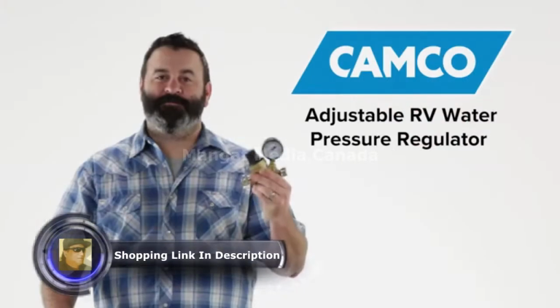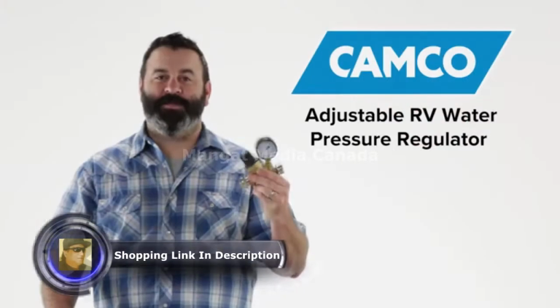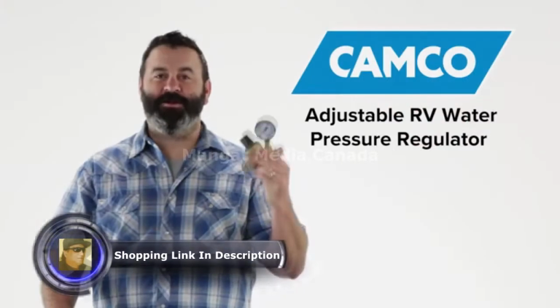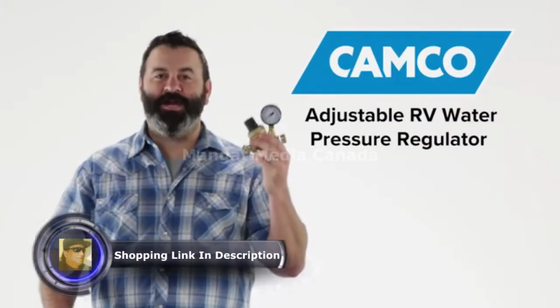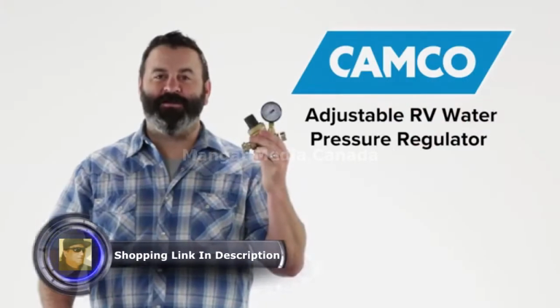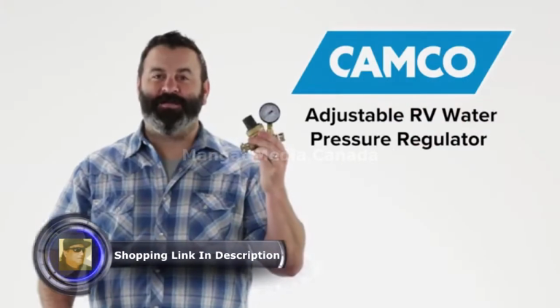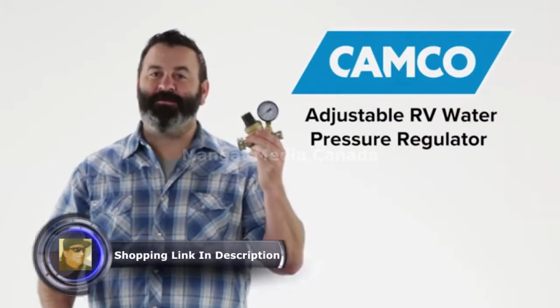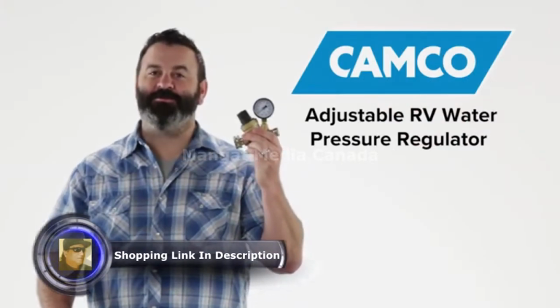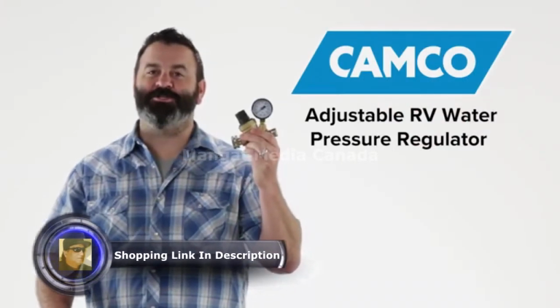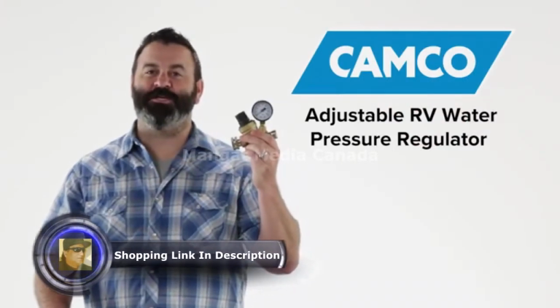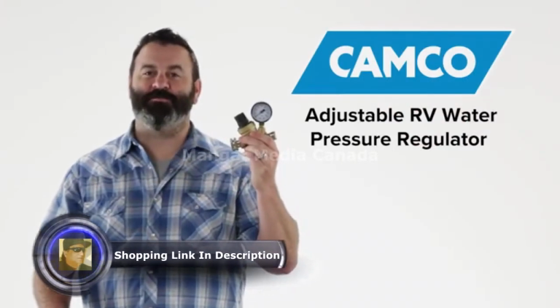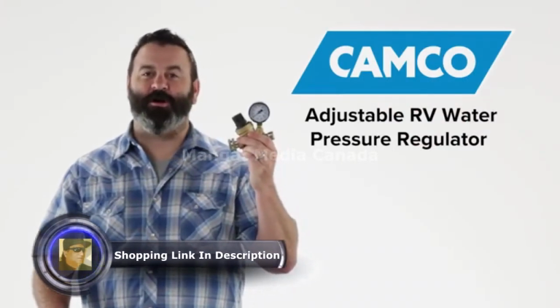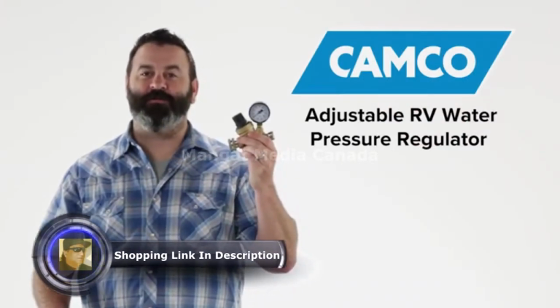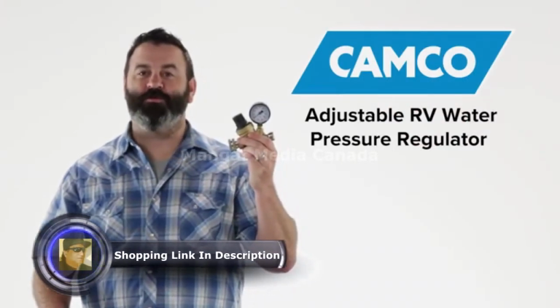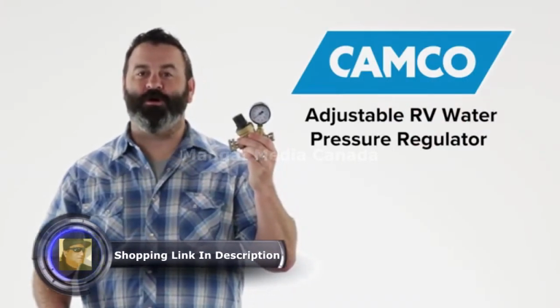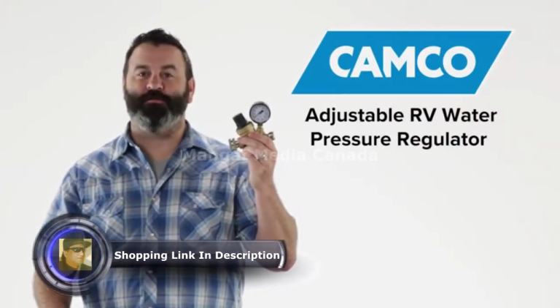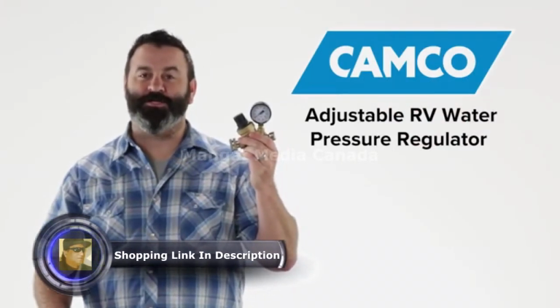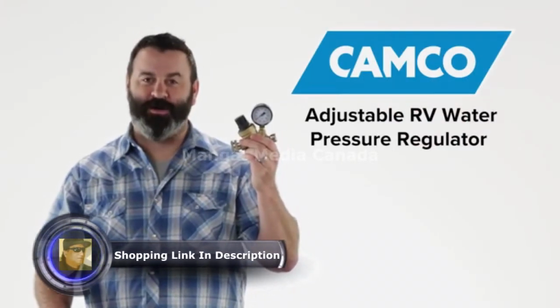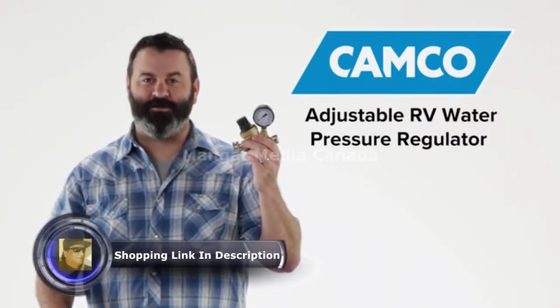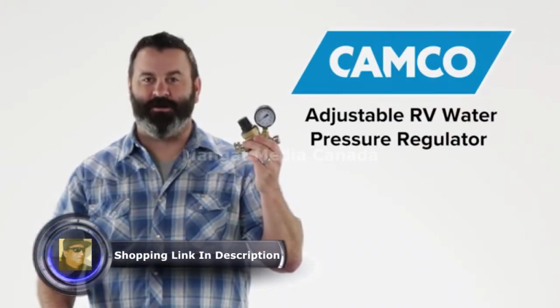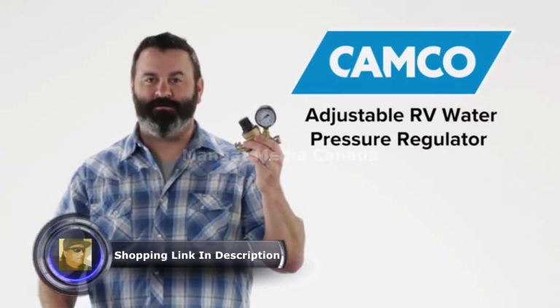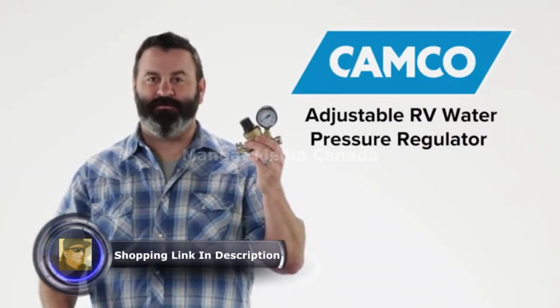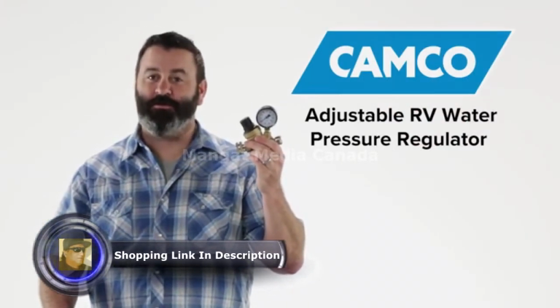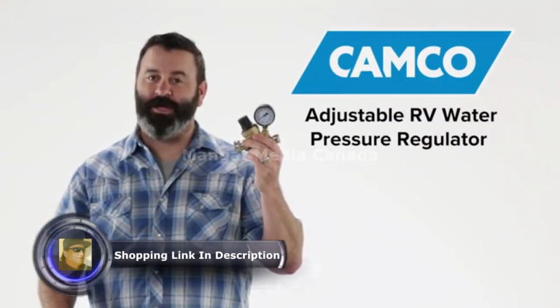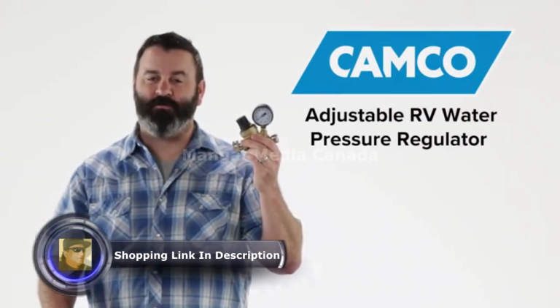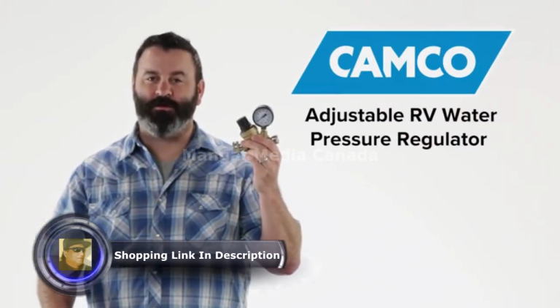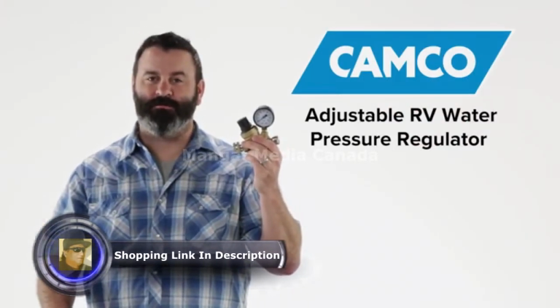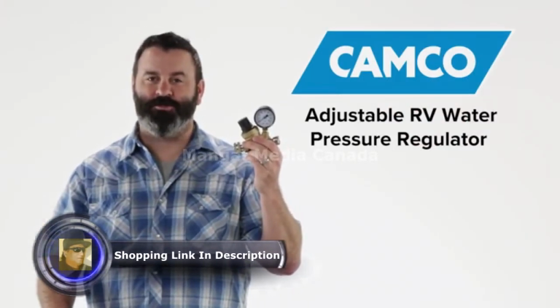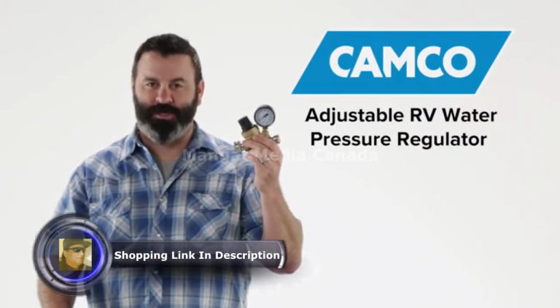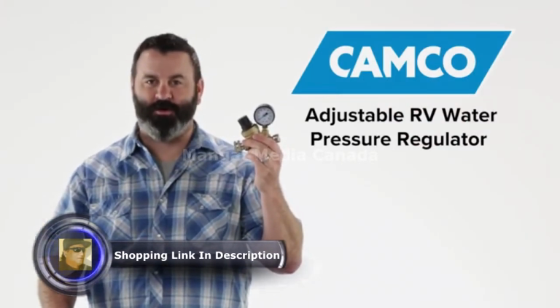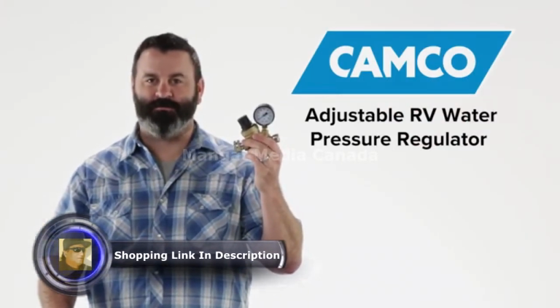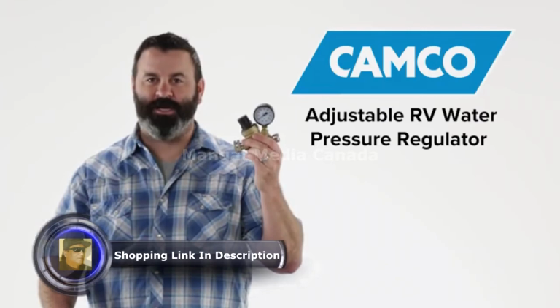And there you have it, CAMCO's adjustable RV water pressure regulator. If you don't have one, you should get one today.